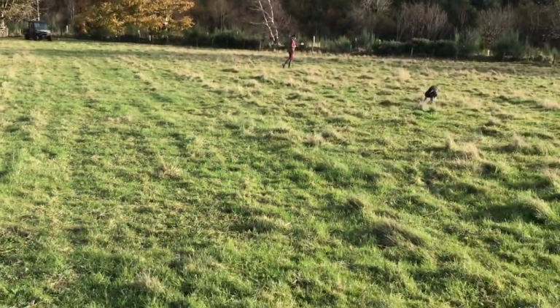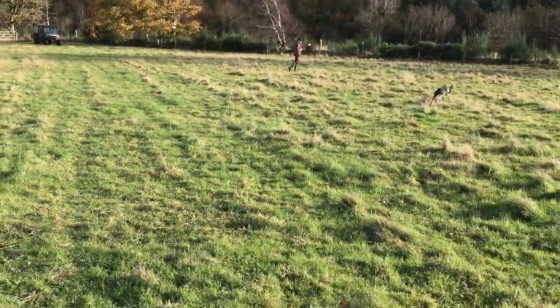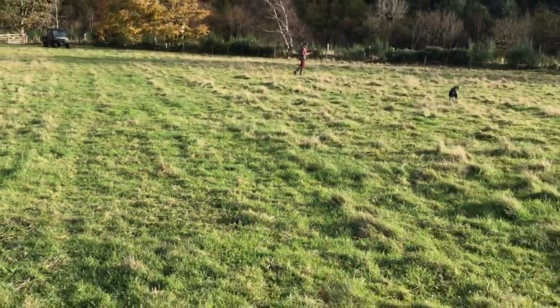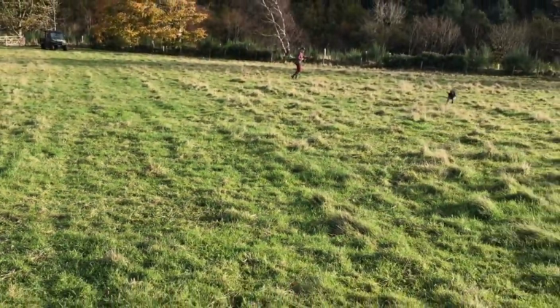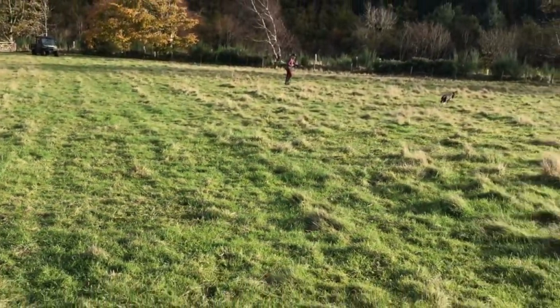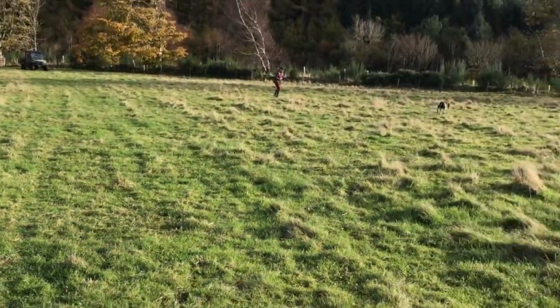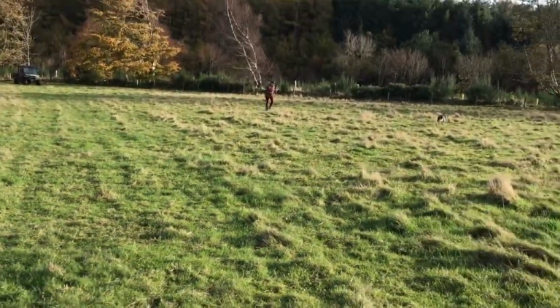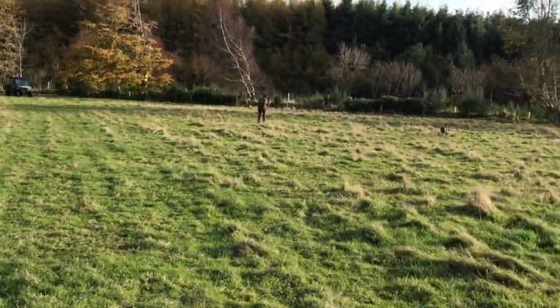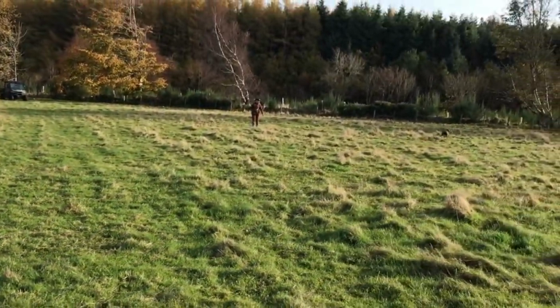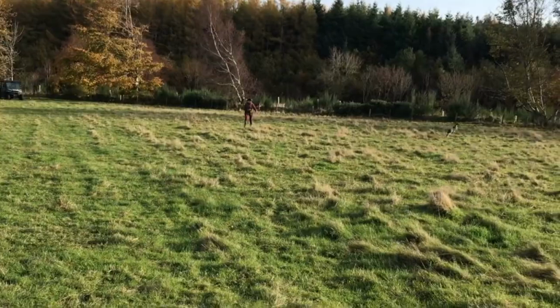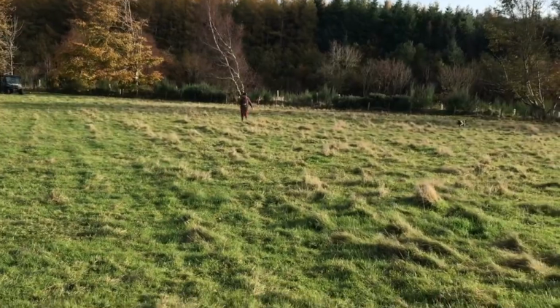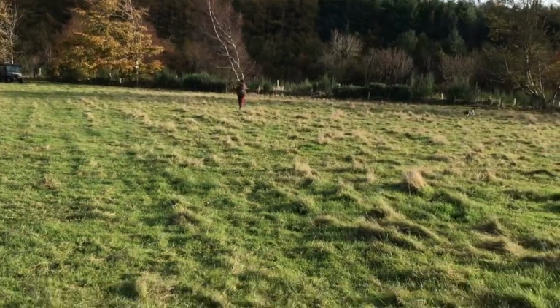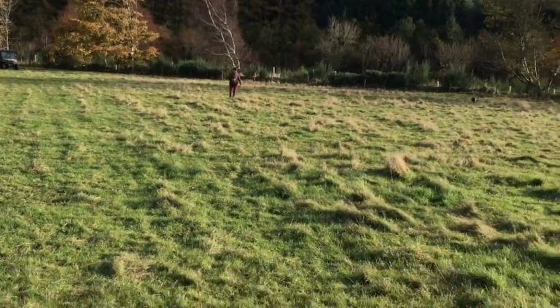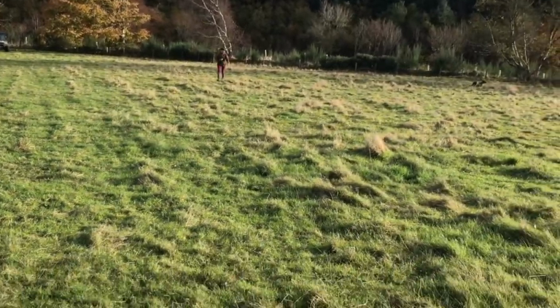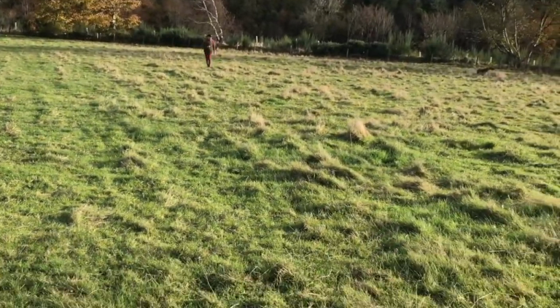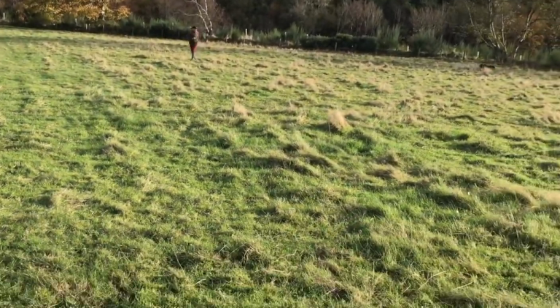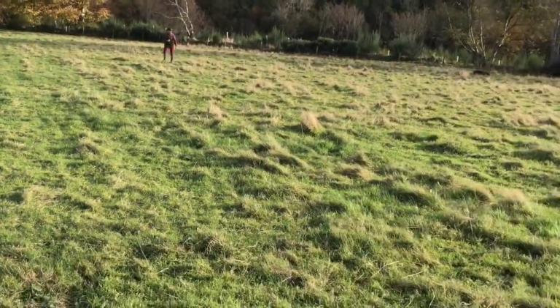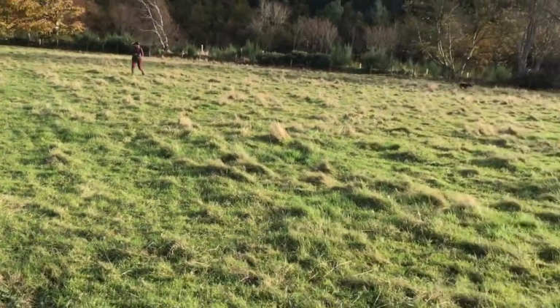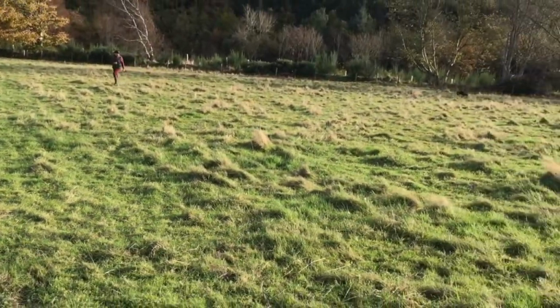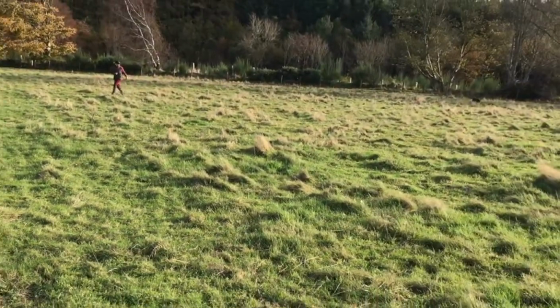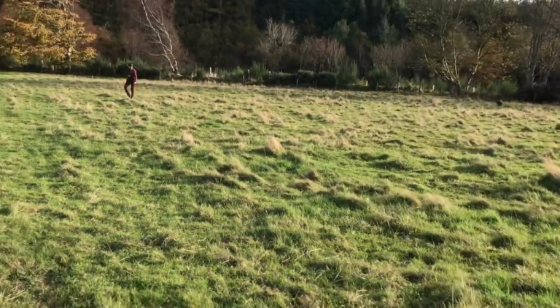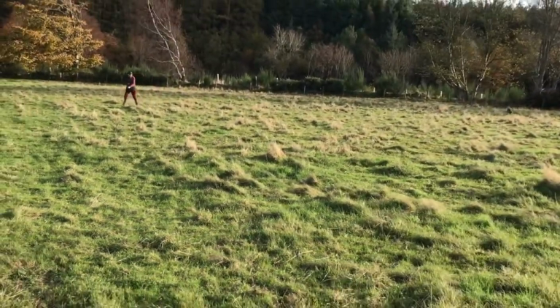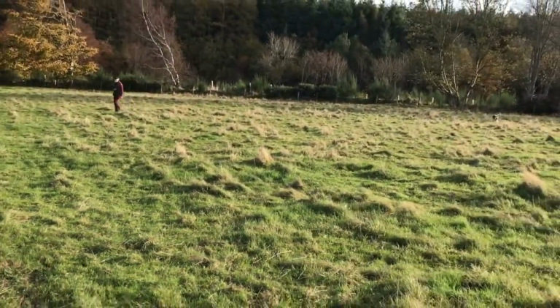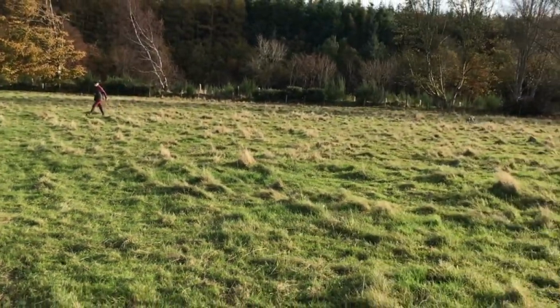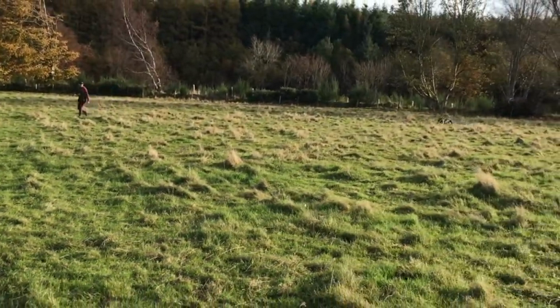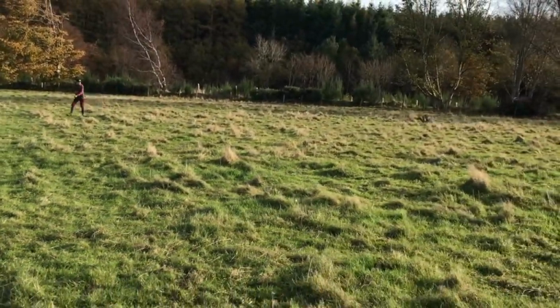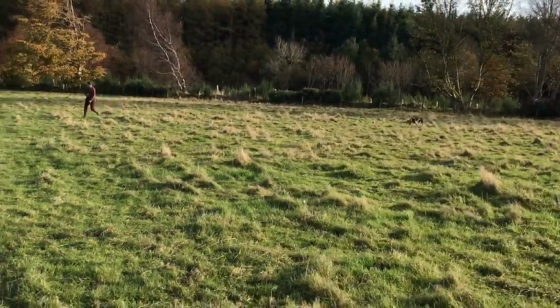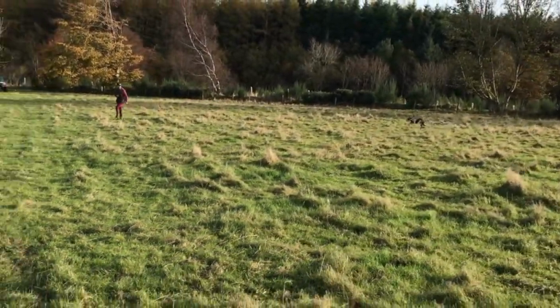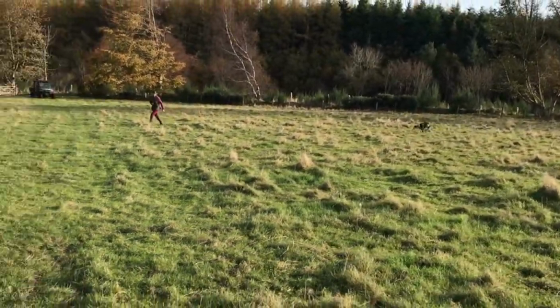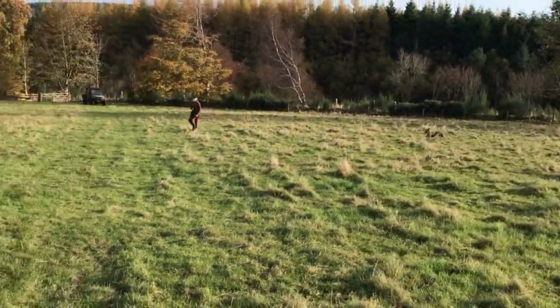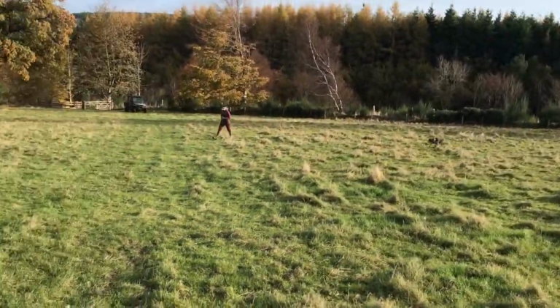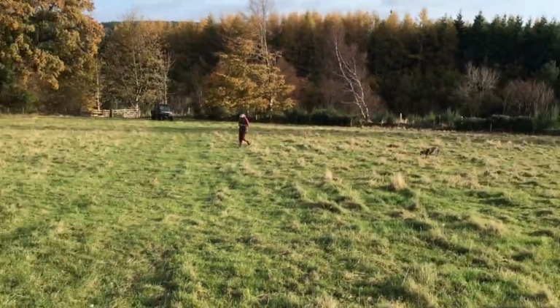When you're hunt training, avoid getting into the hedgerows where there's a lot of ground scent. Keep your dog running a pattern out in the open.